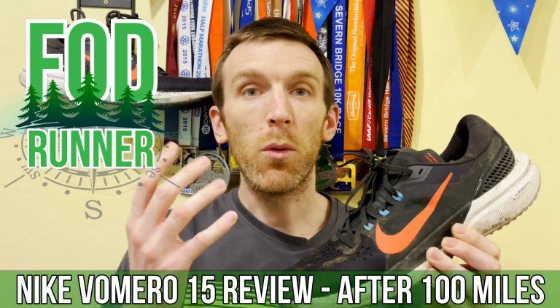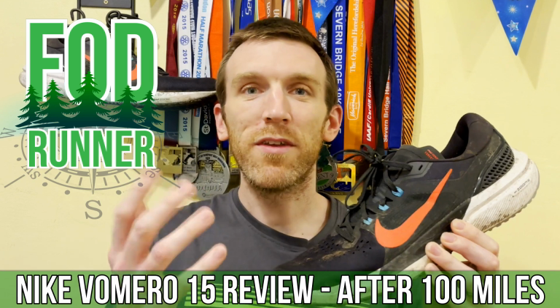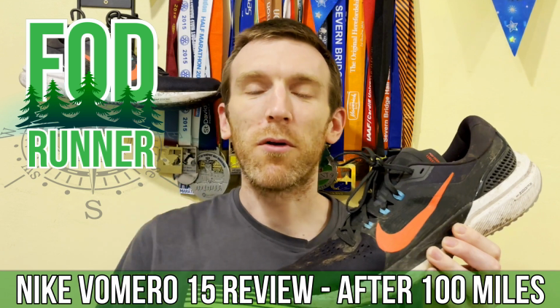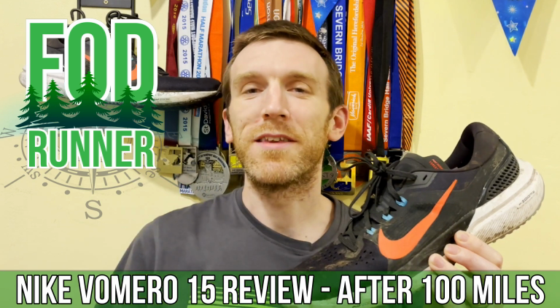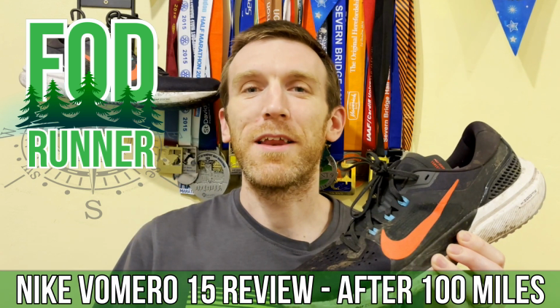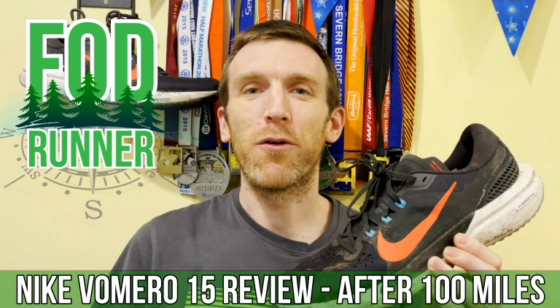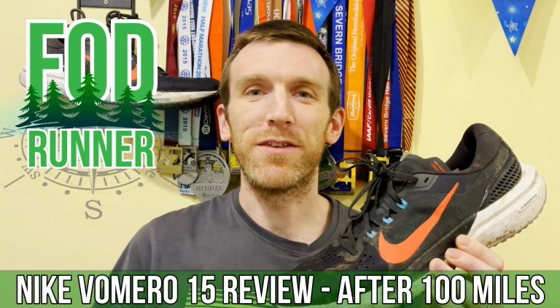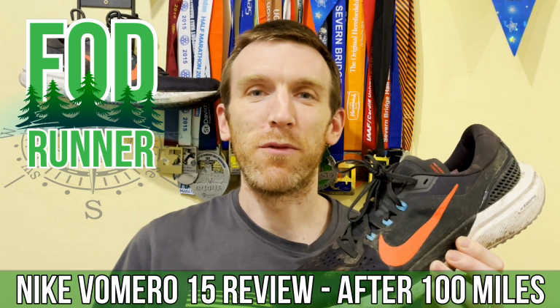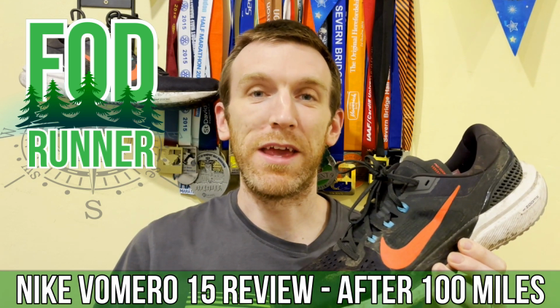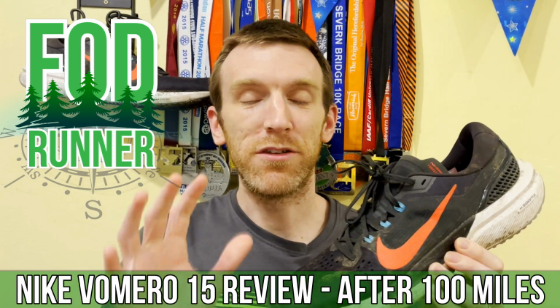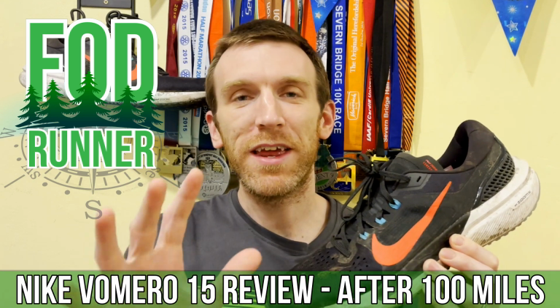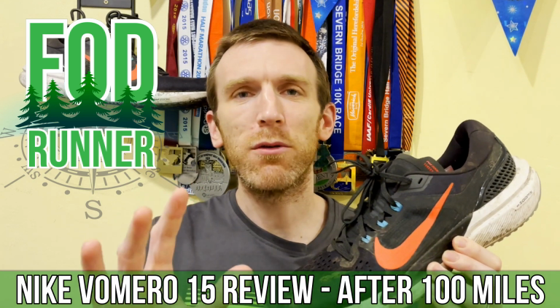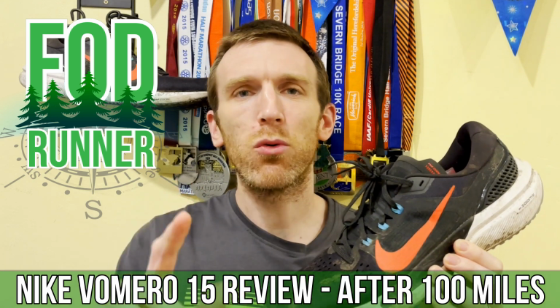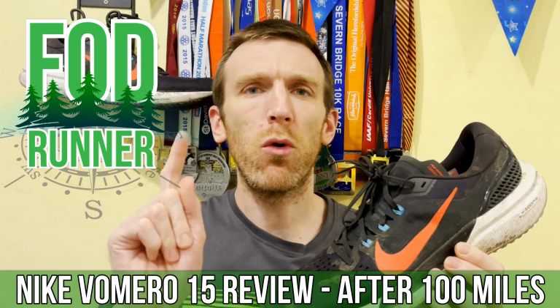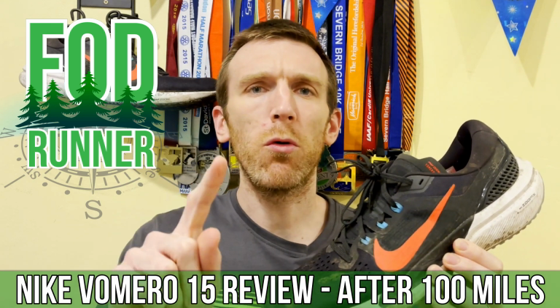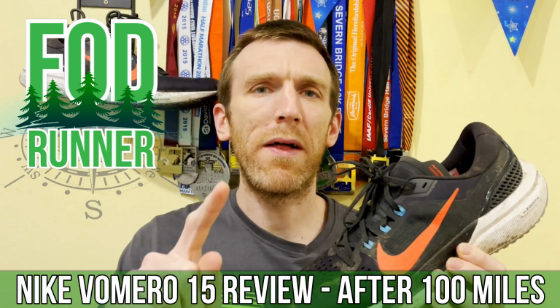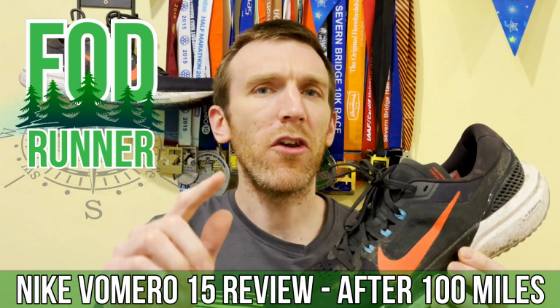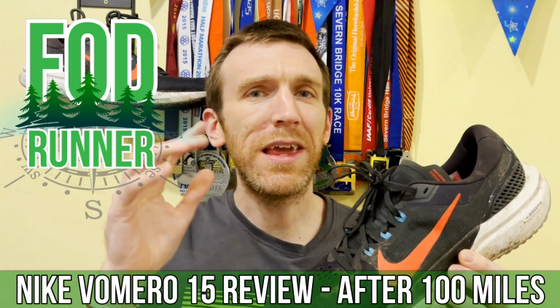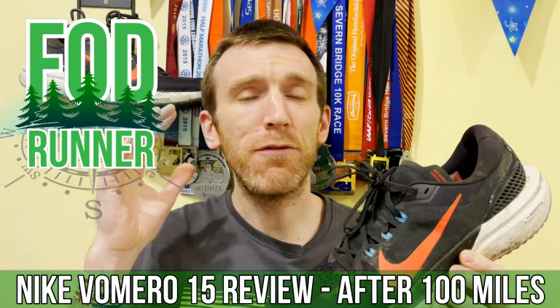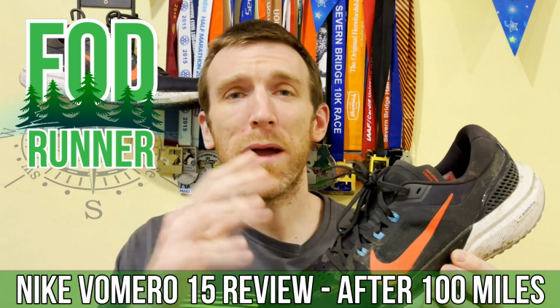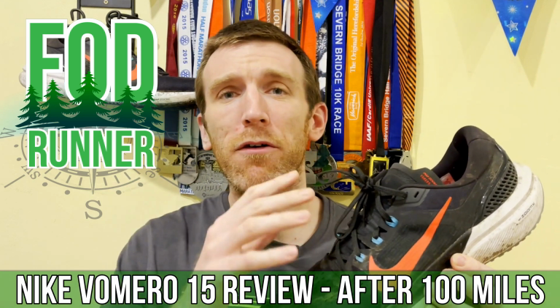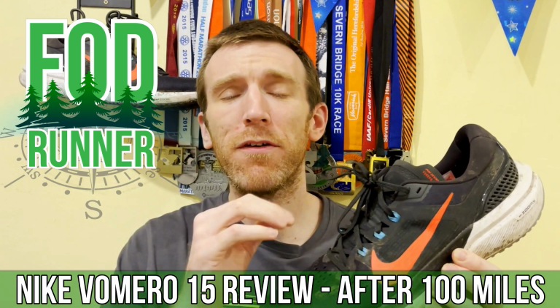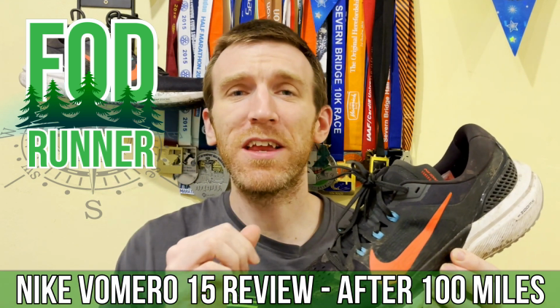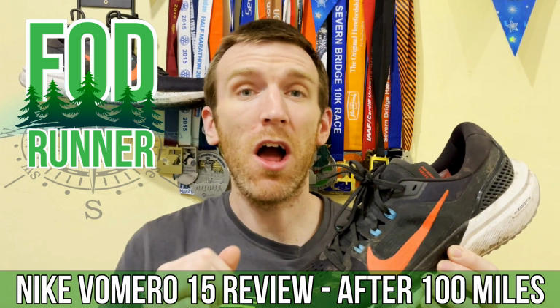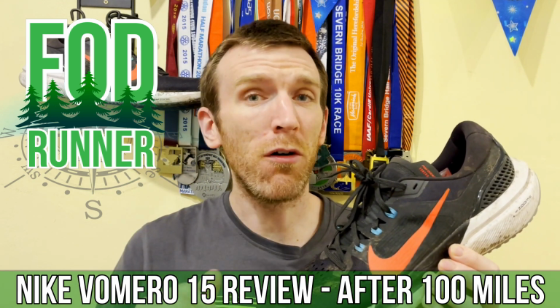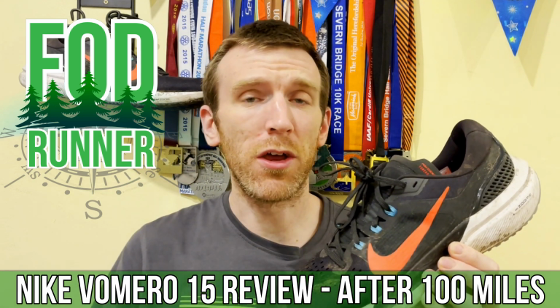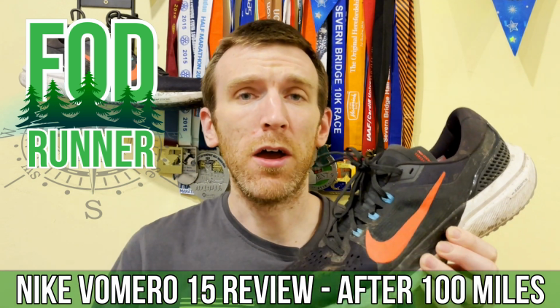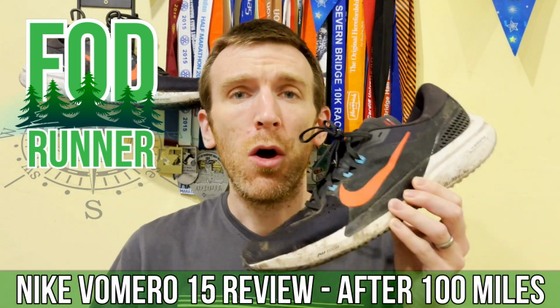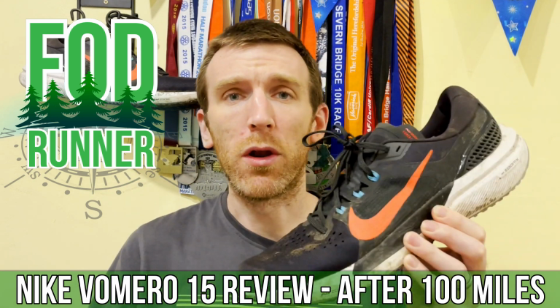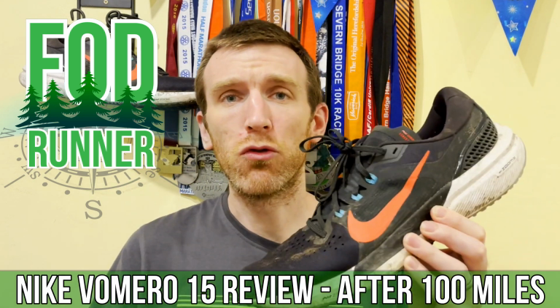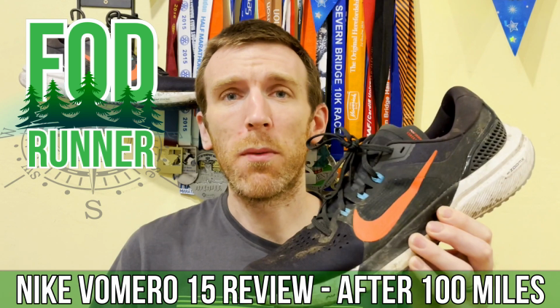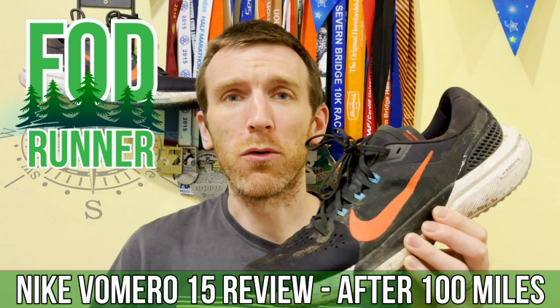What is up guys, Andy Forrester, SteamRunner here, and today we're talking all about the Nike Vomero 15 after 100 miles.